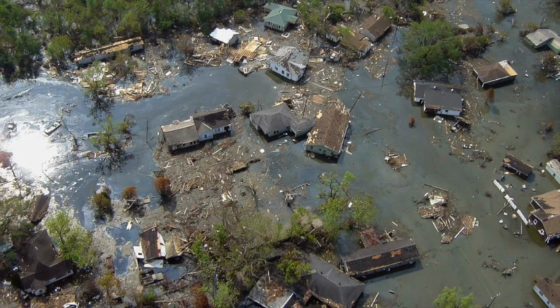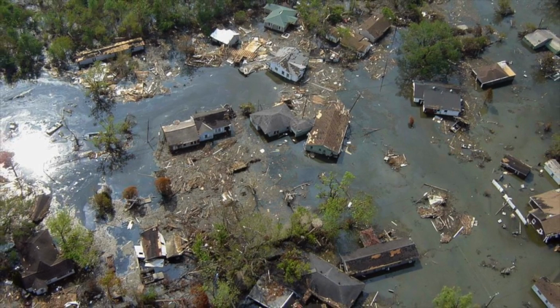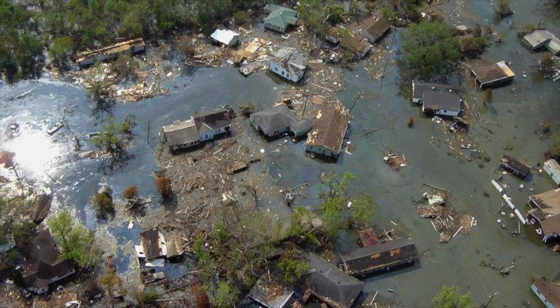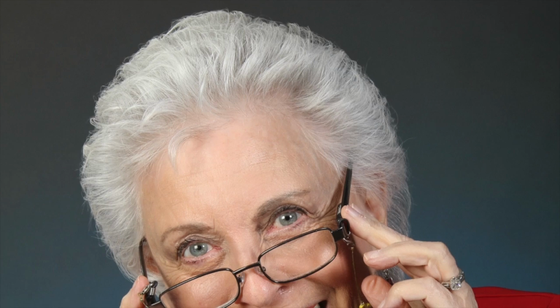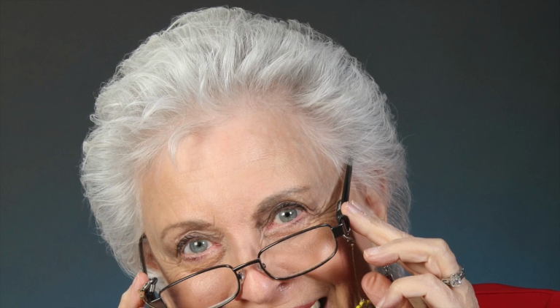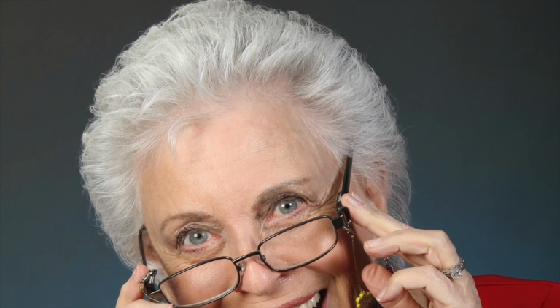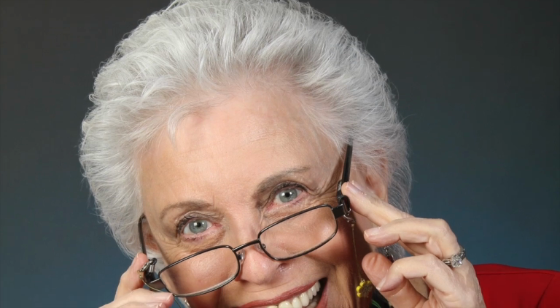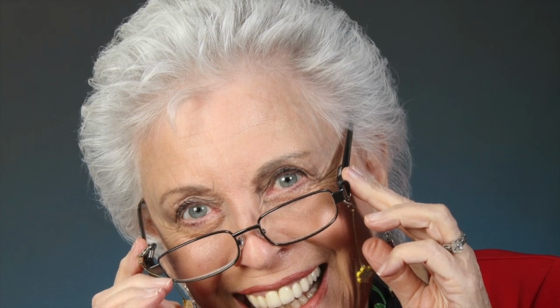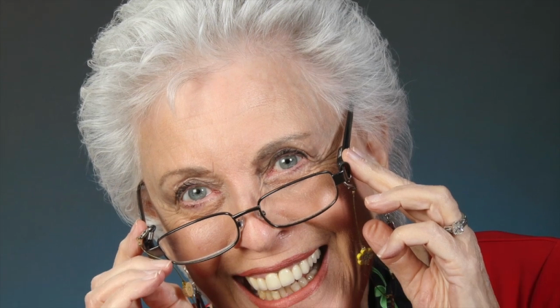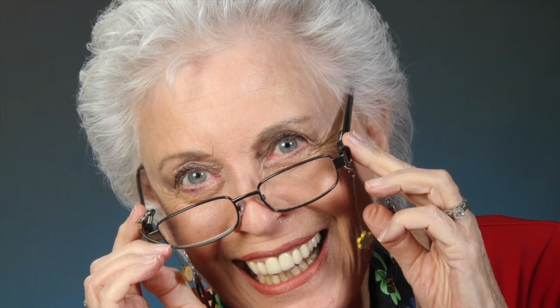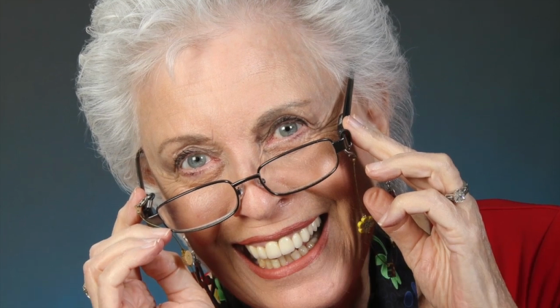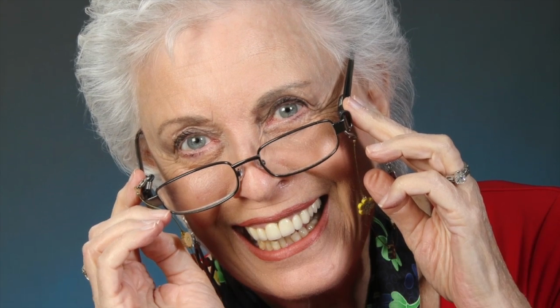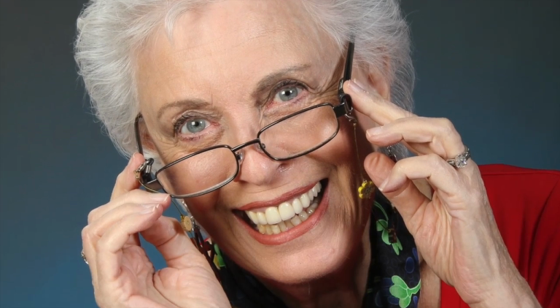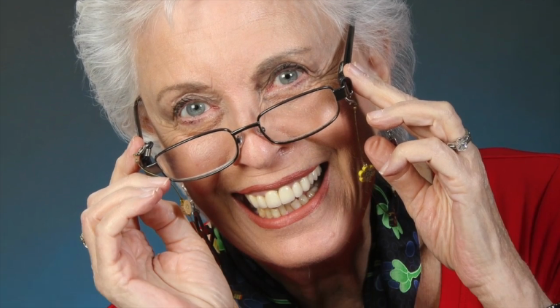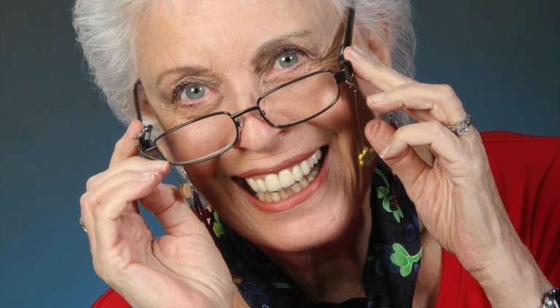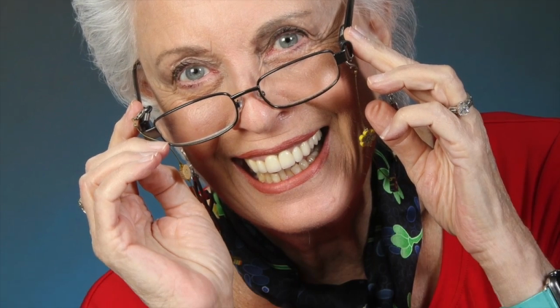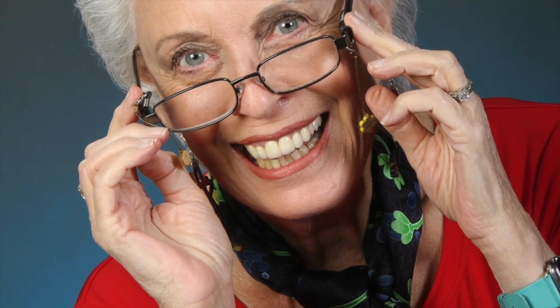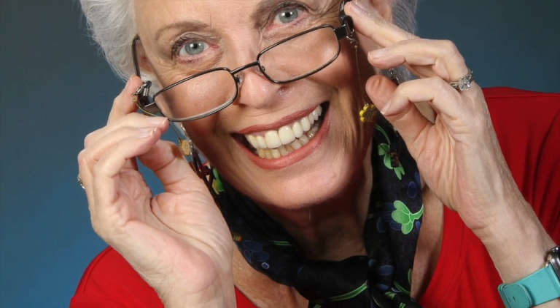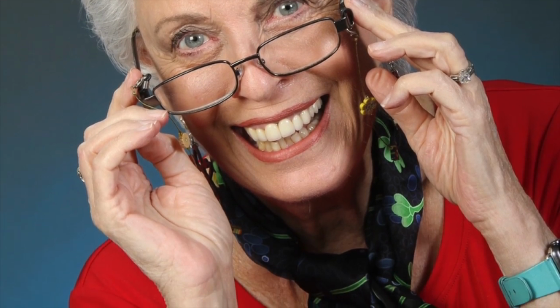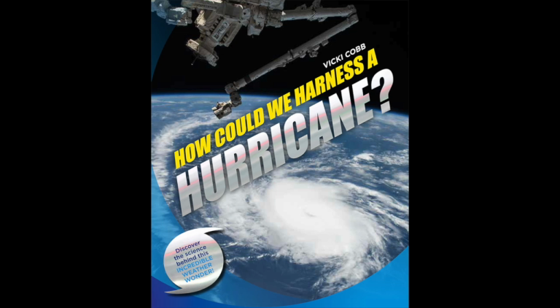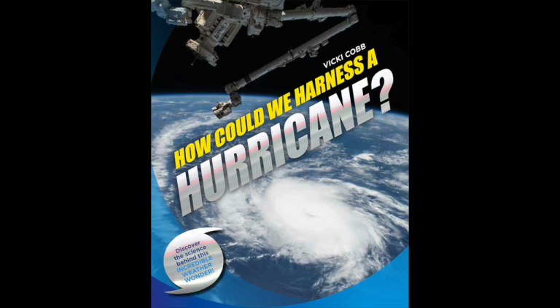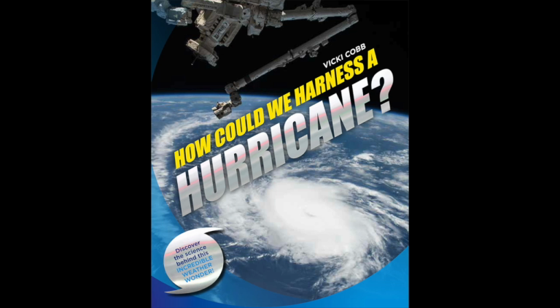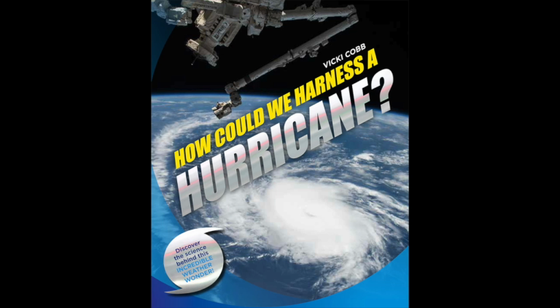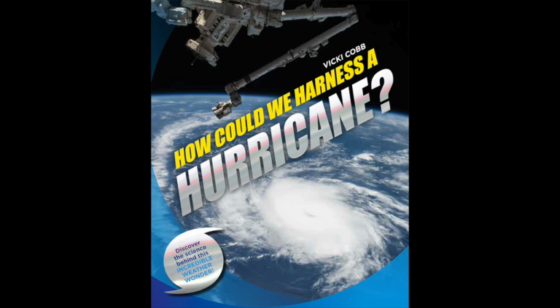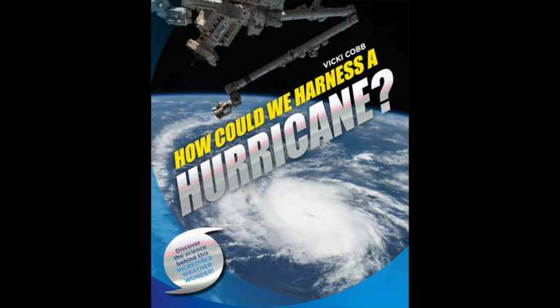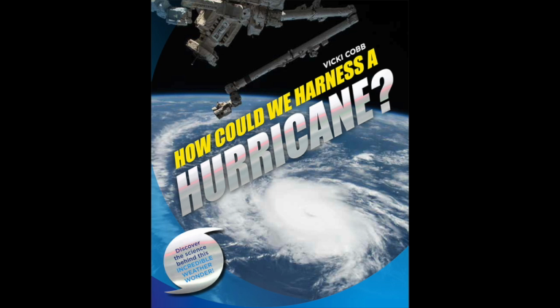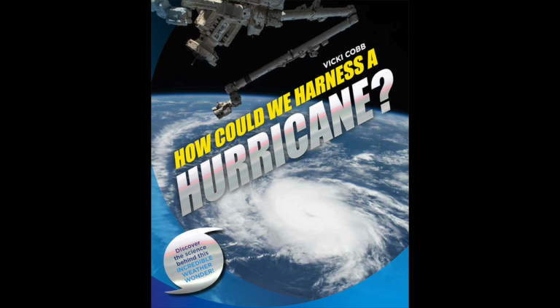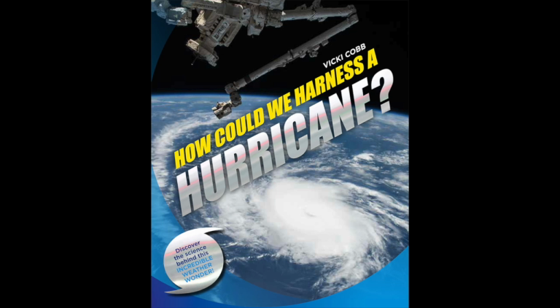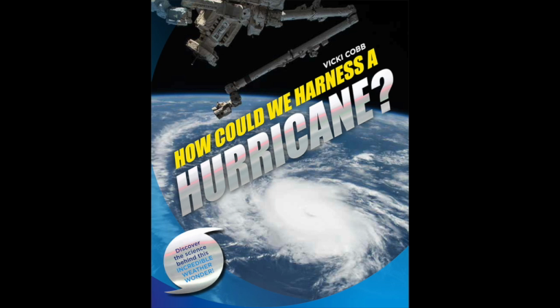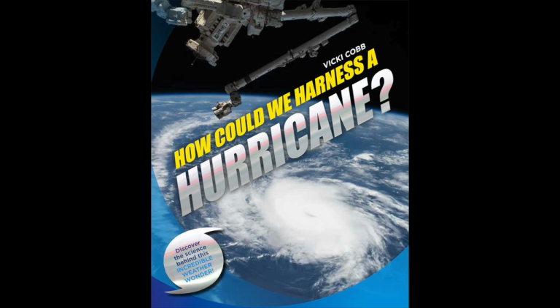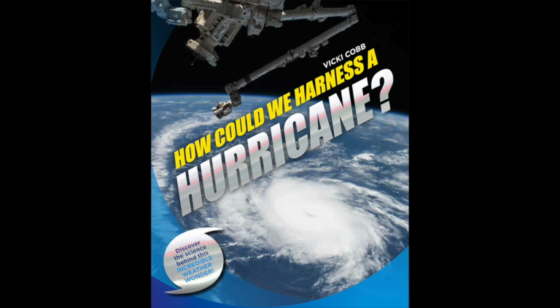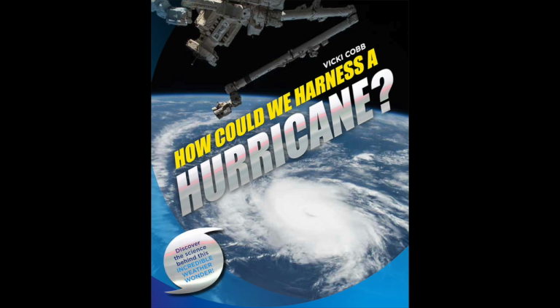Hi, I'm Vicki Cobb, and my book, How Could We Harness a Hurricane, tackles these questions.